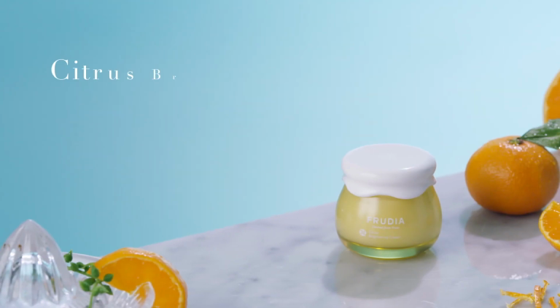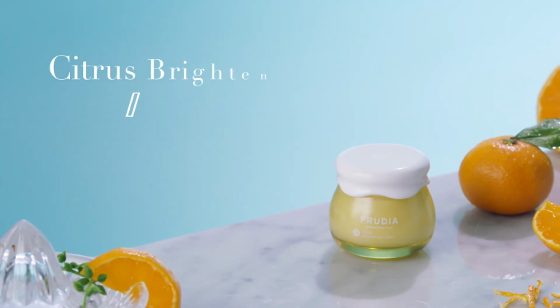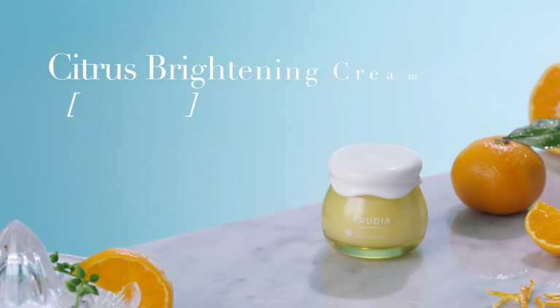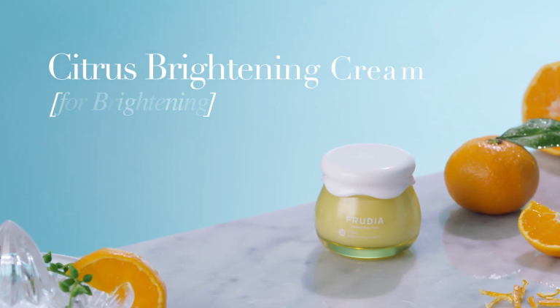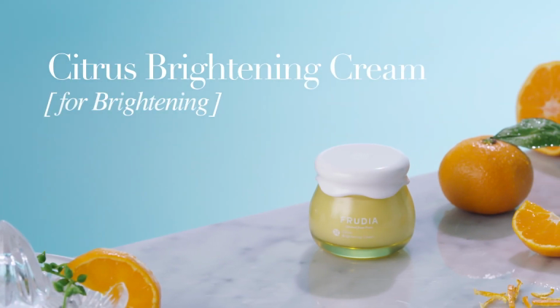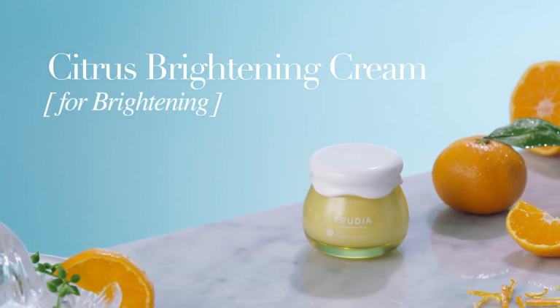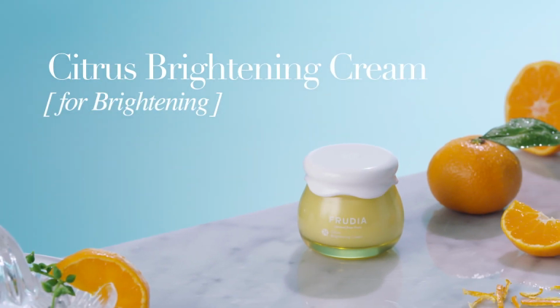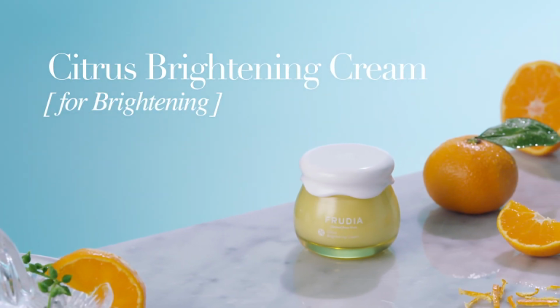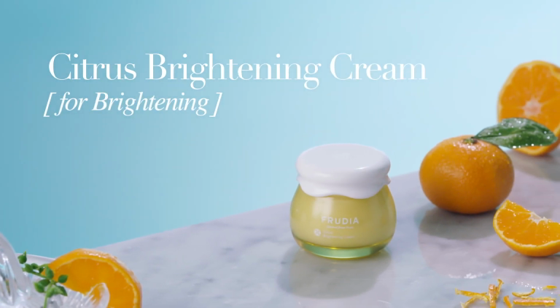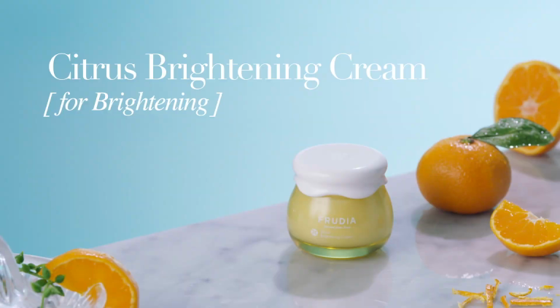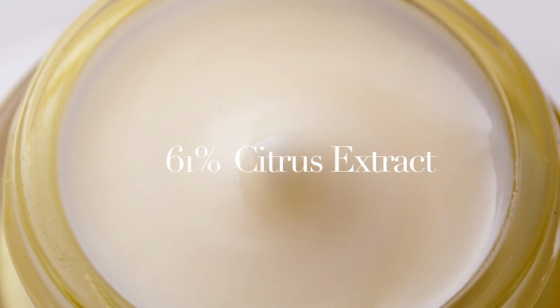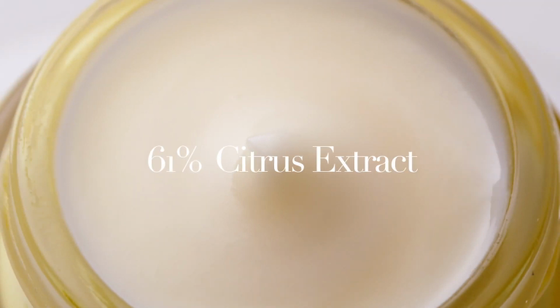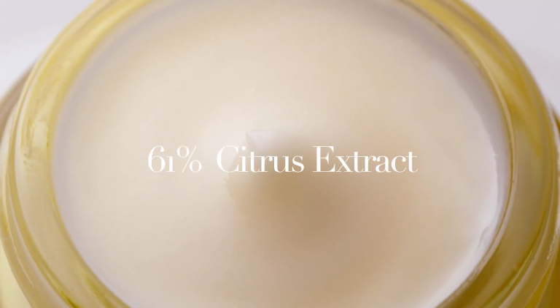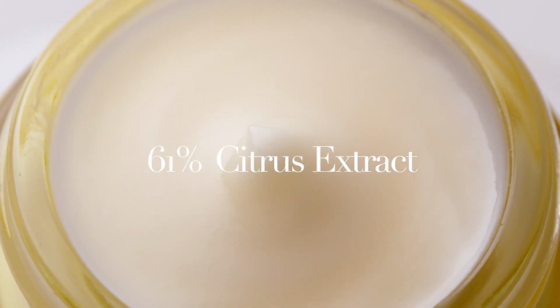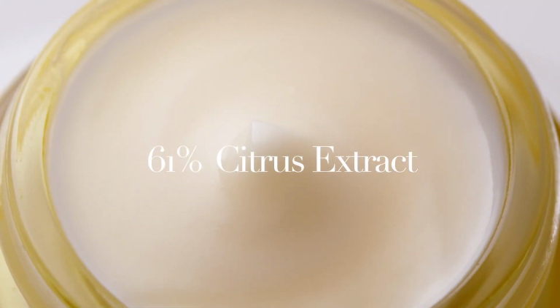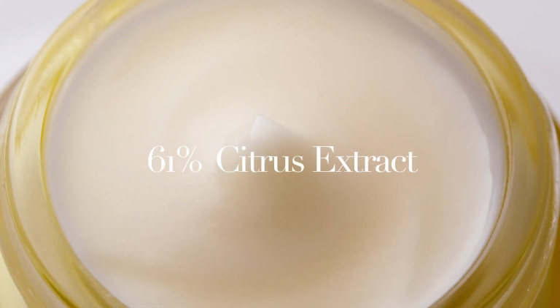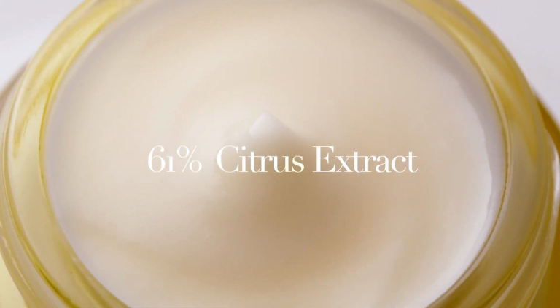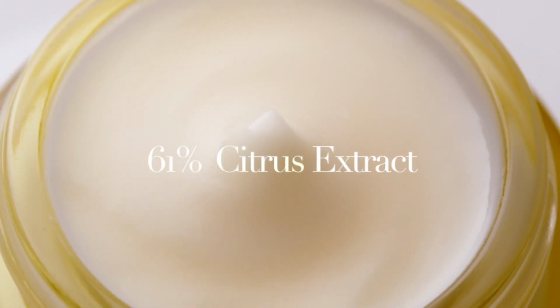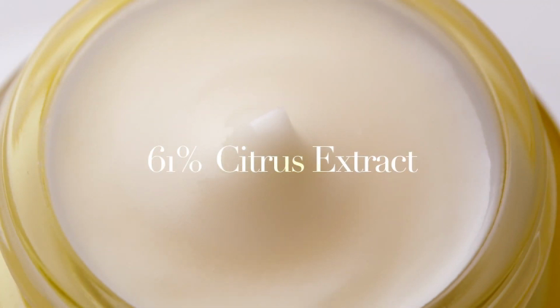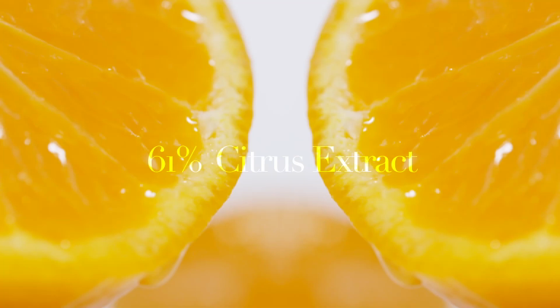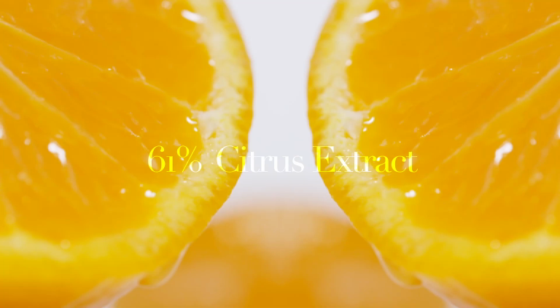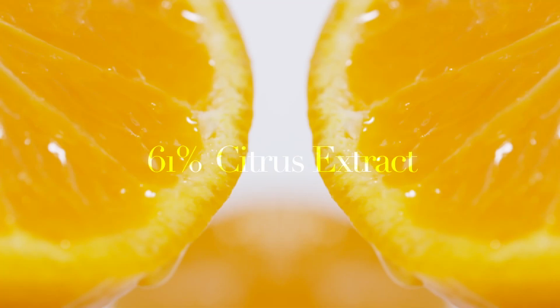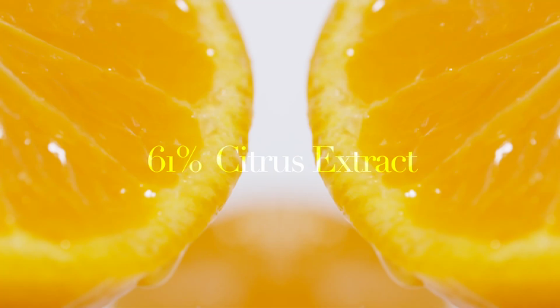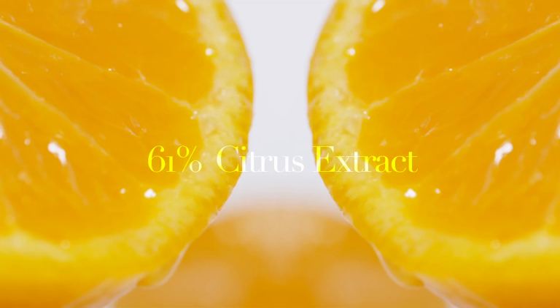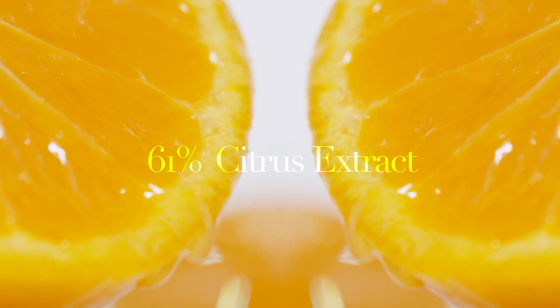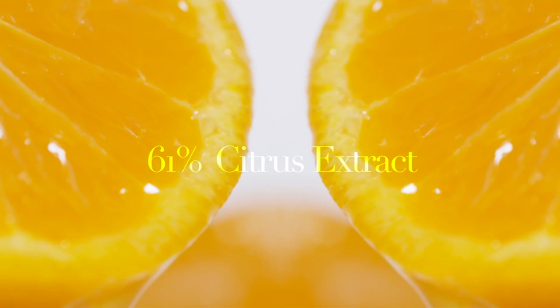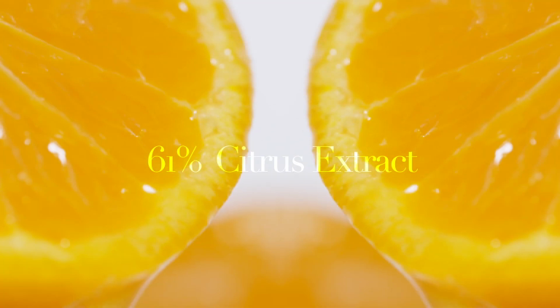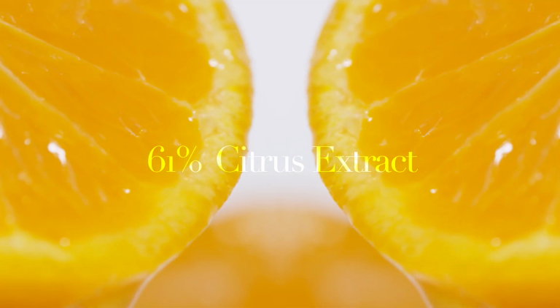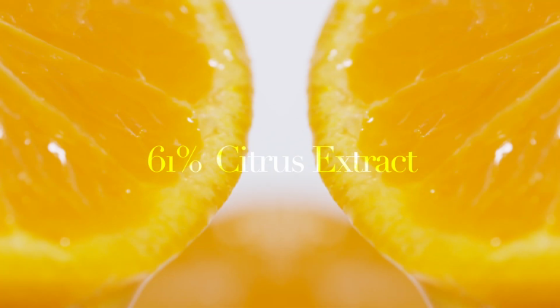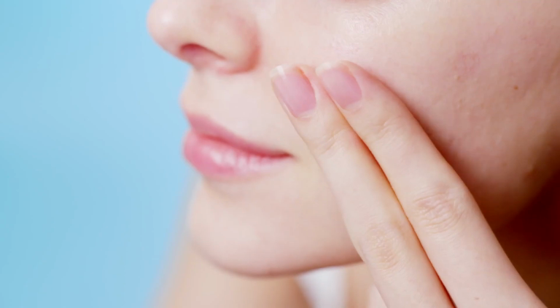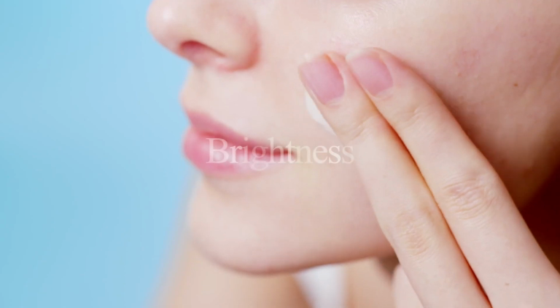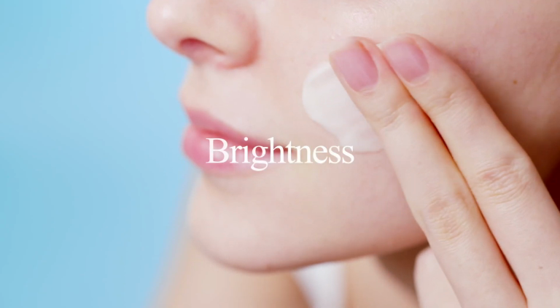Citrus Brightening Cream. The rich vitamin components of citrus fruits brightens up and clears dull skin tone.